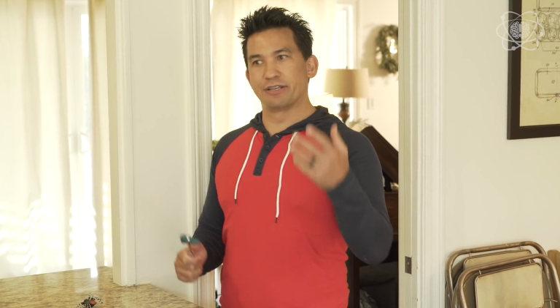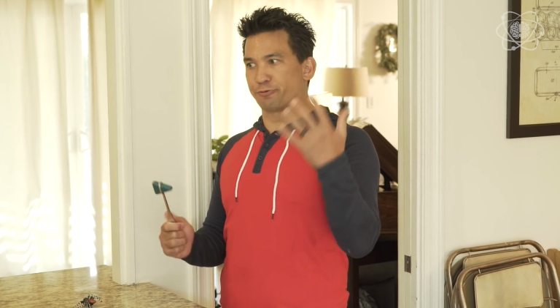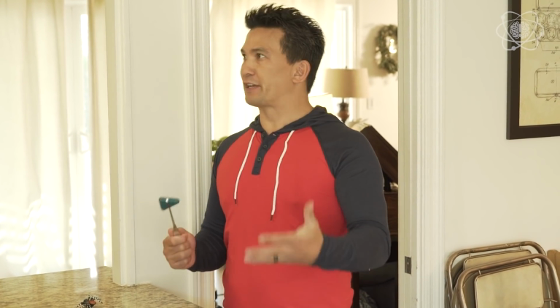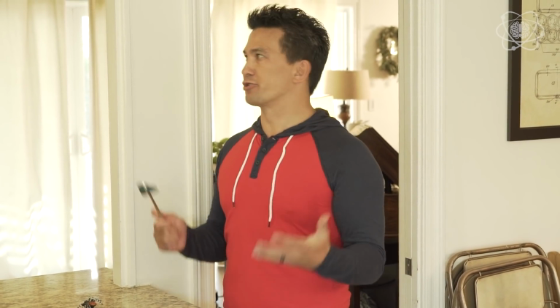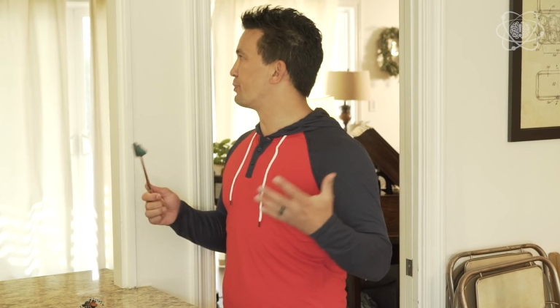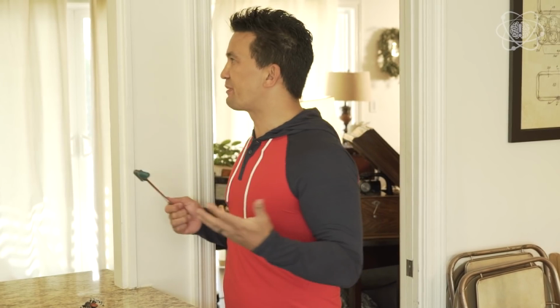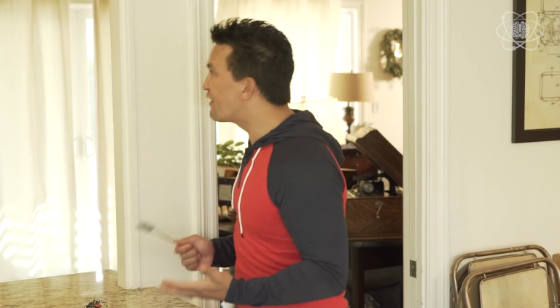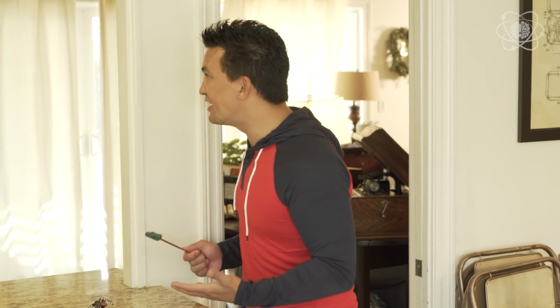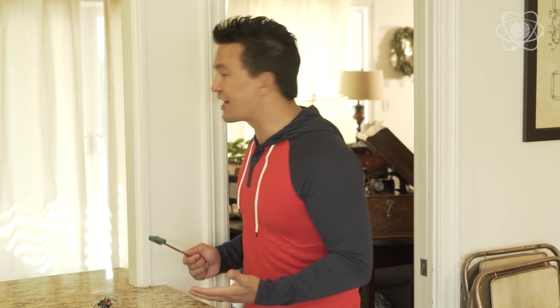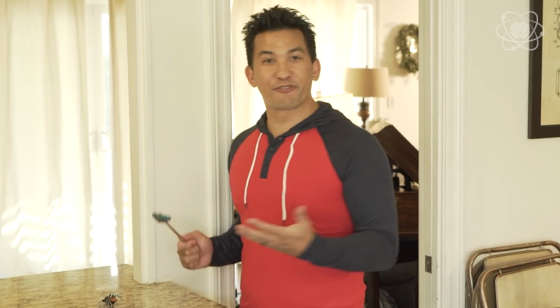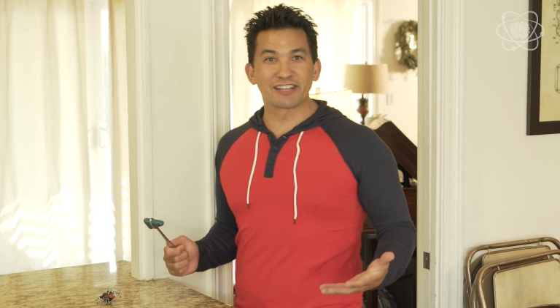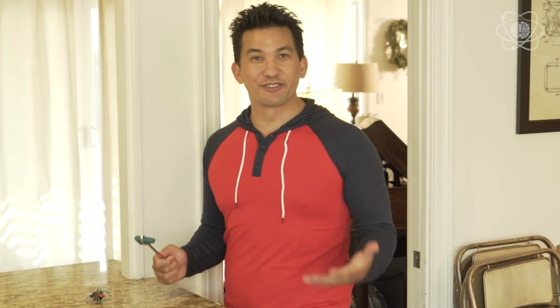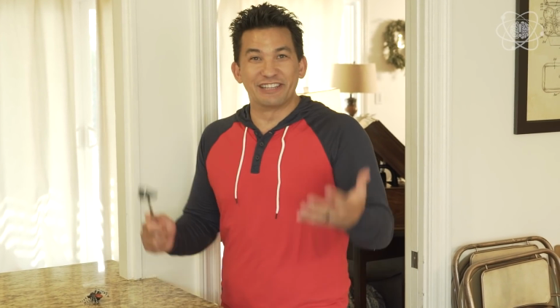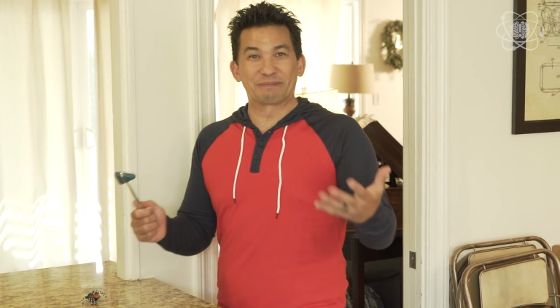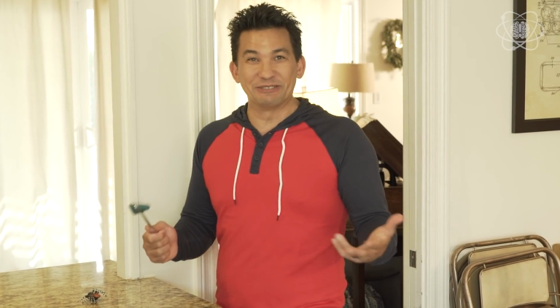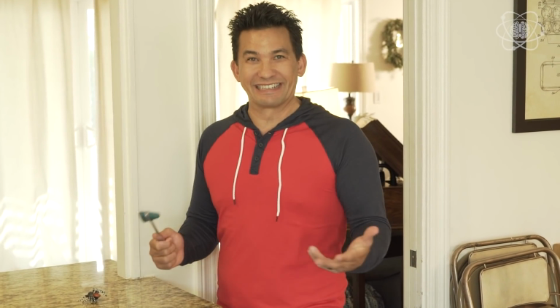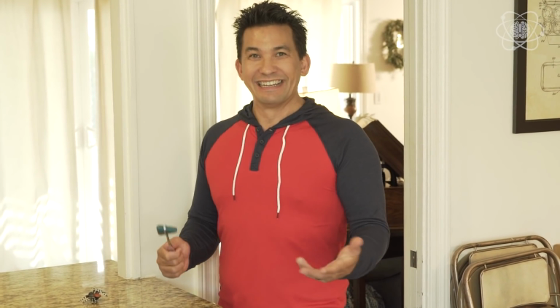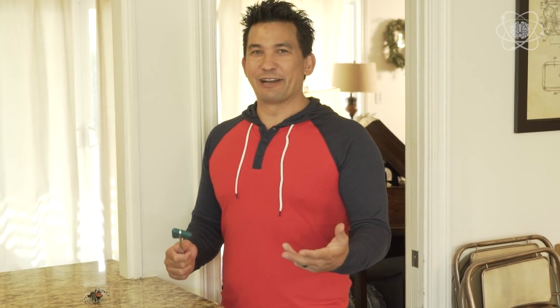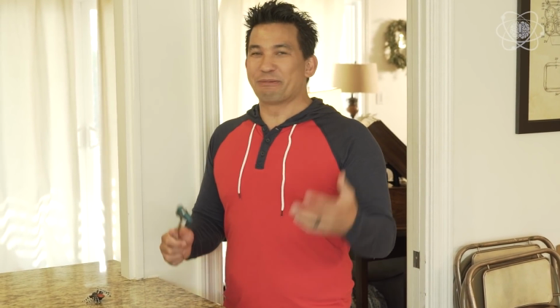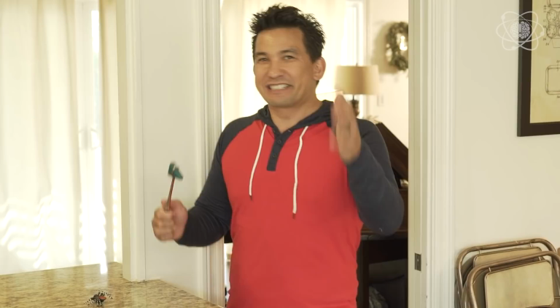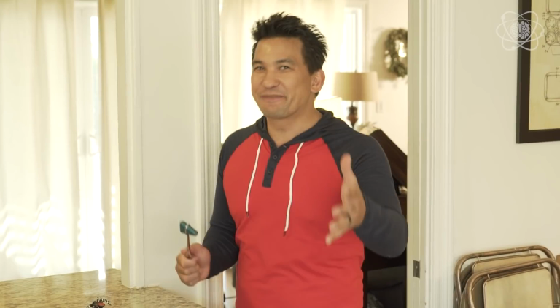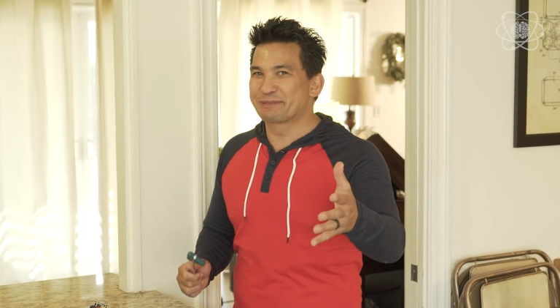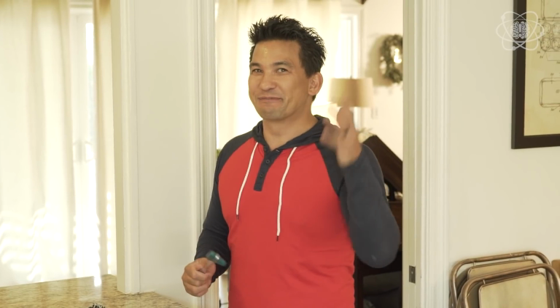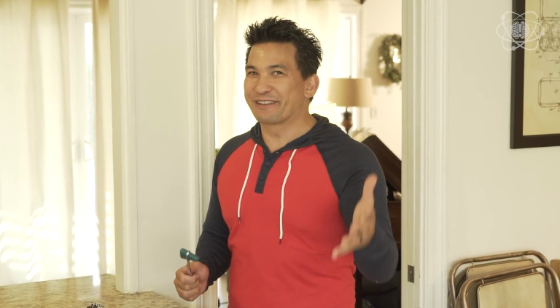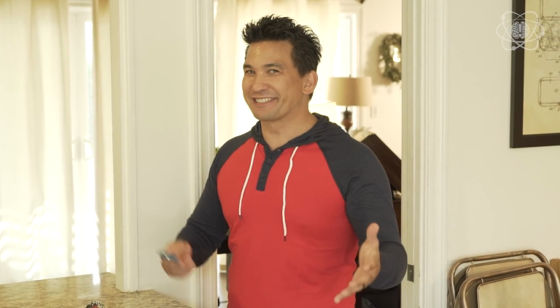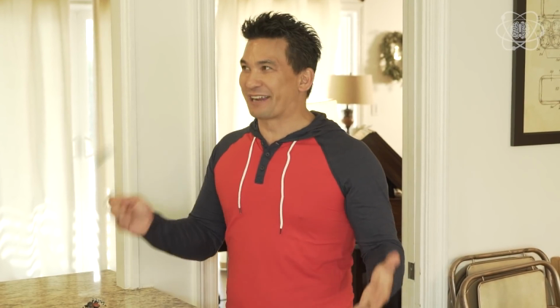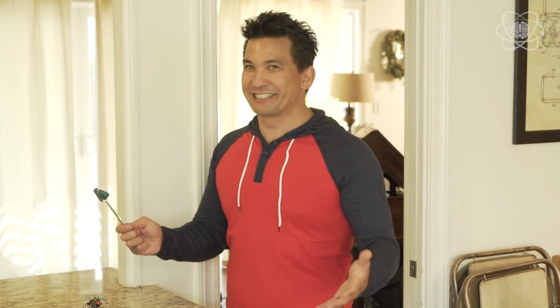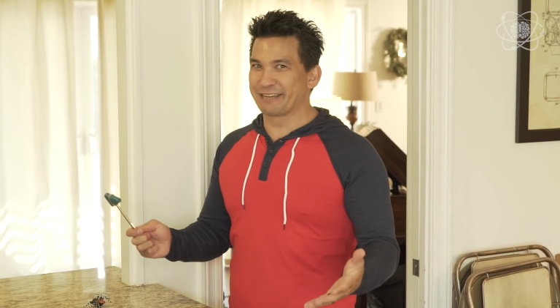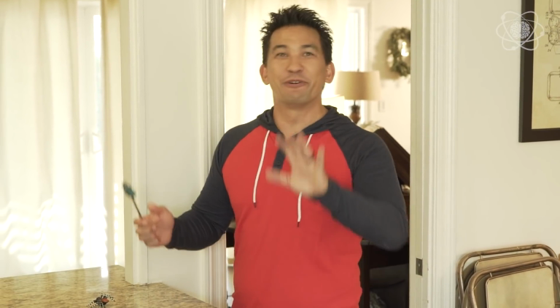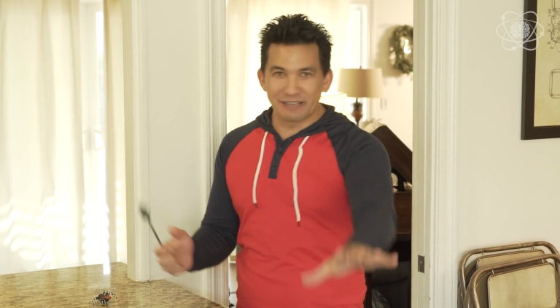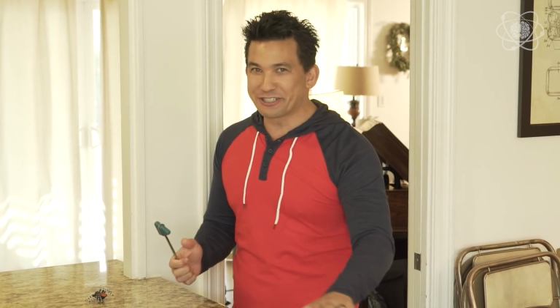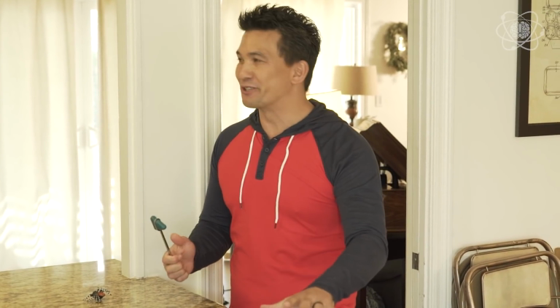His reflexes are supposed to be 15 times faster than the normal human. But what's the difference between reflexes and reaction time? Let me show you.